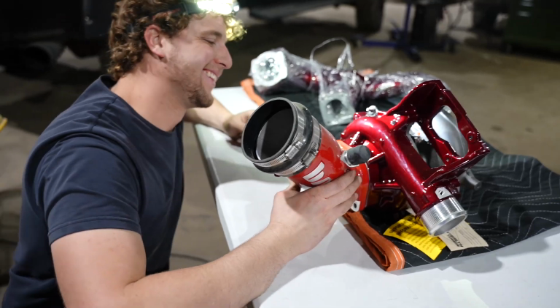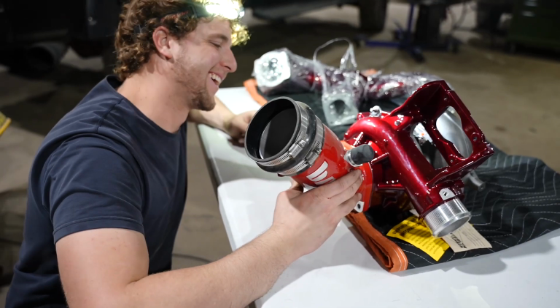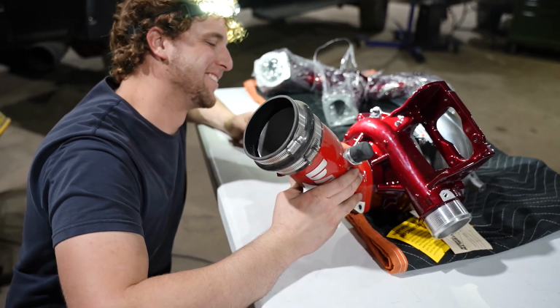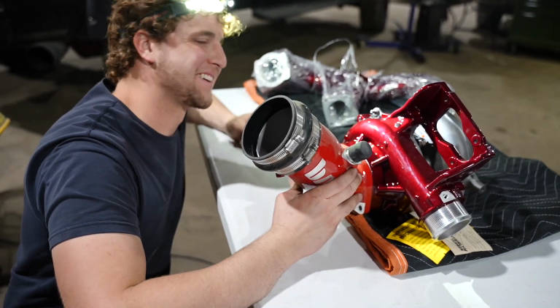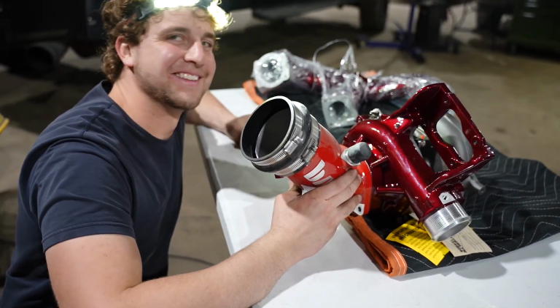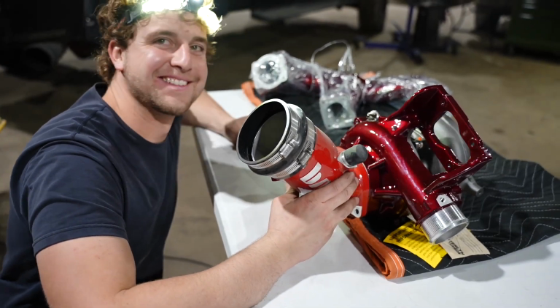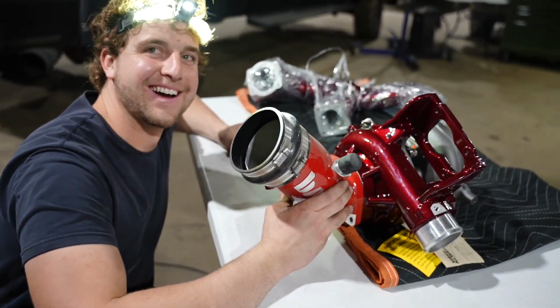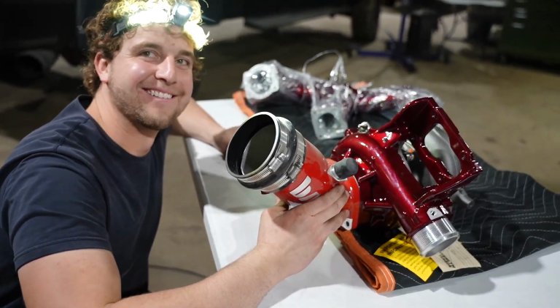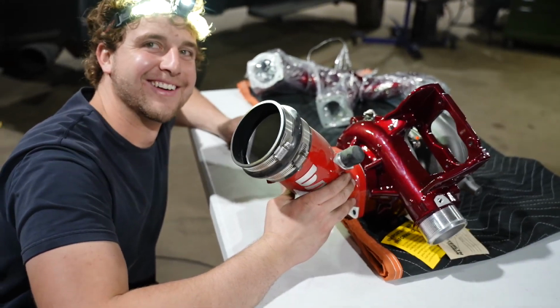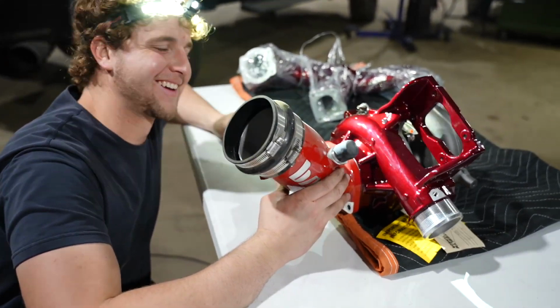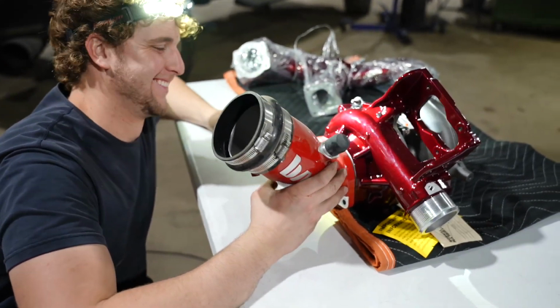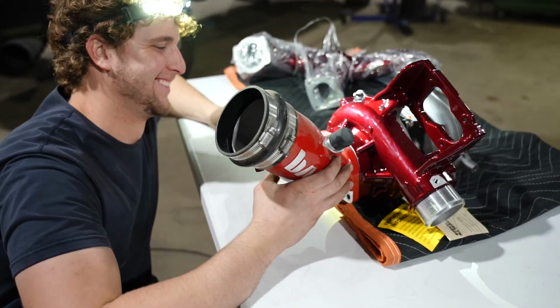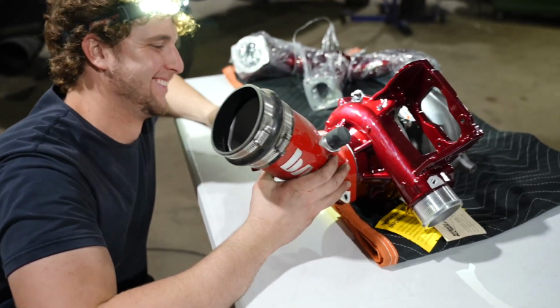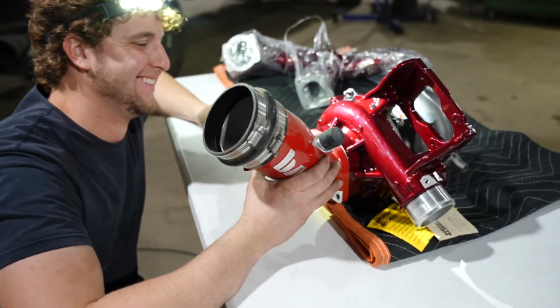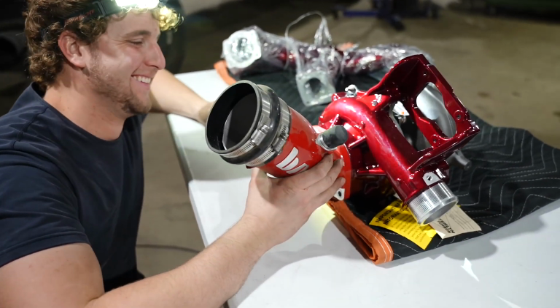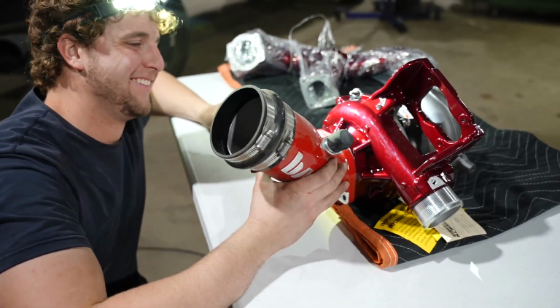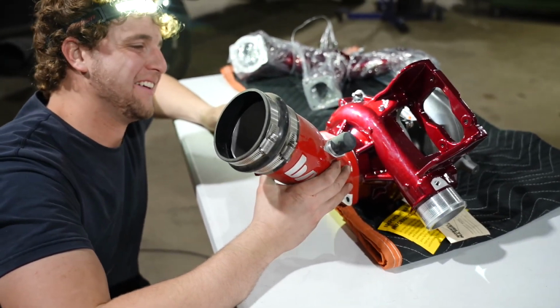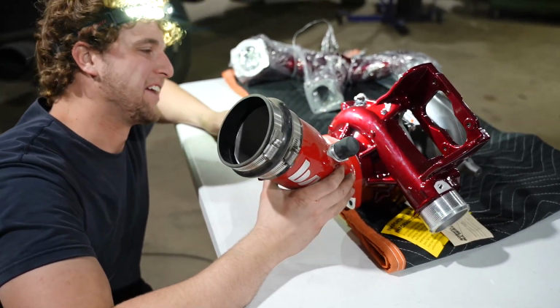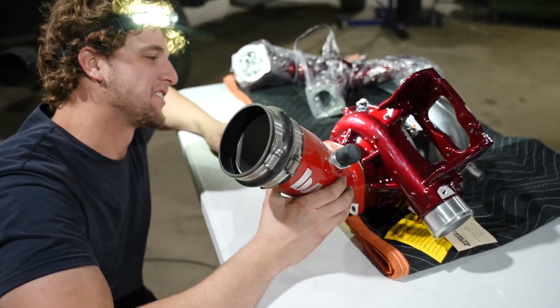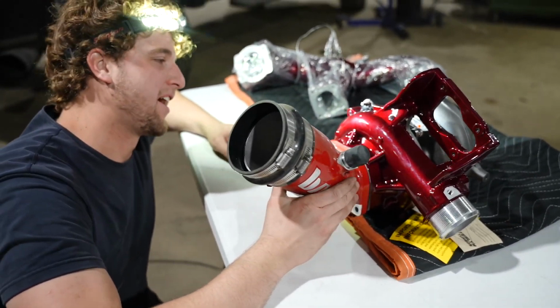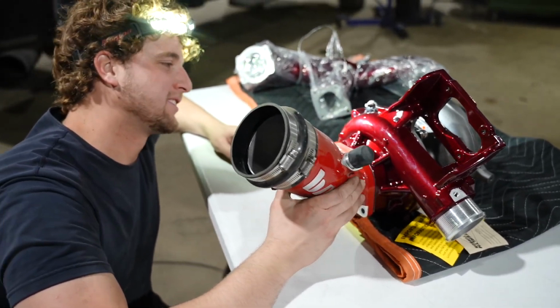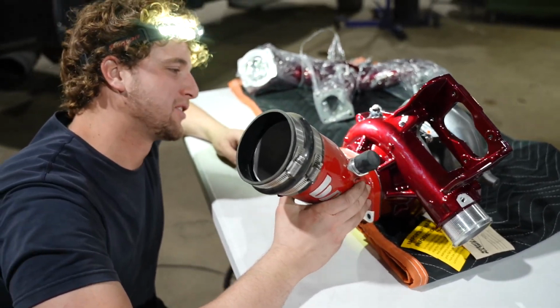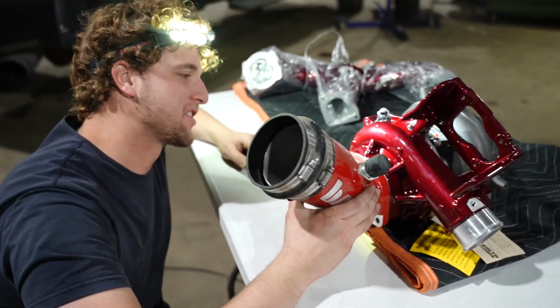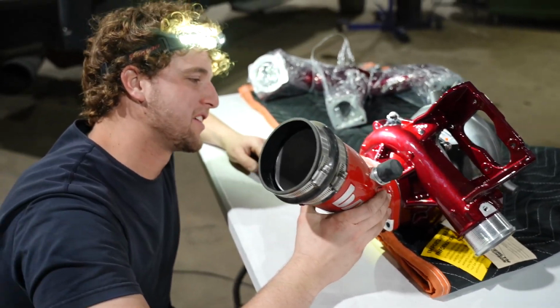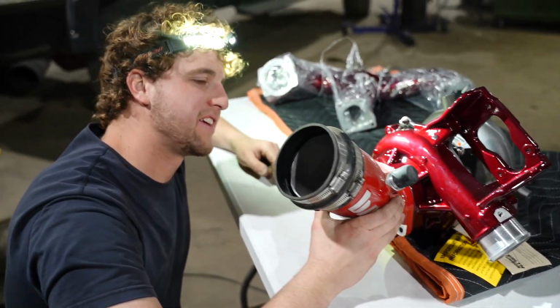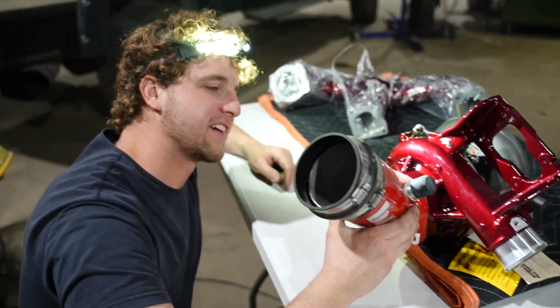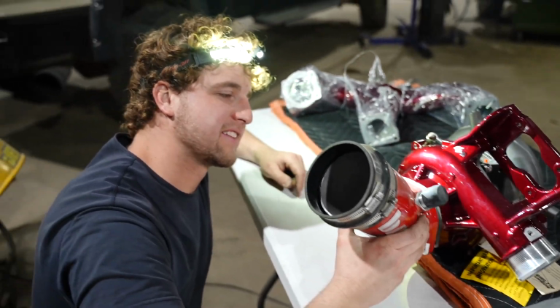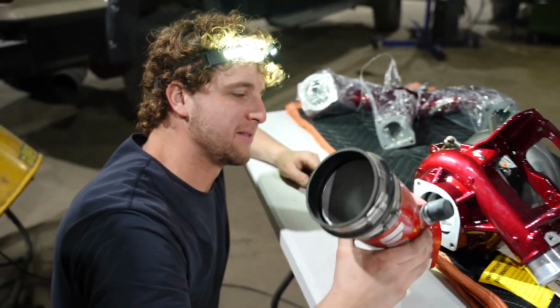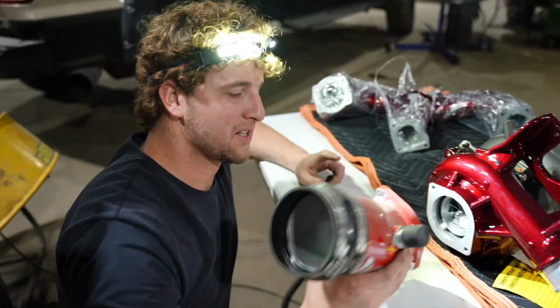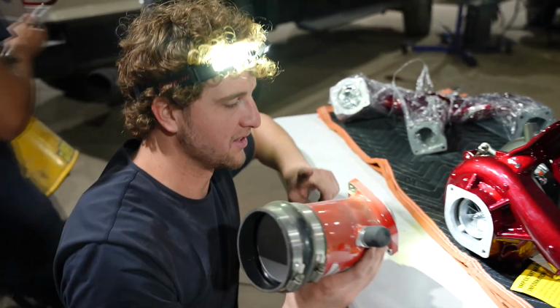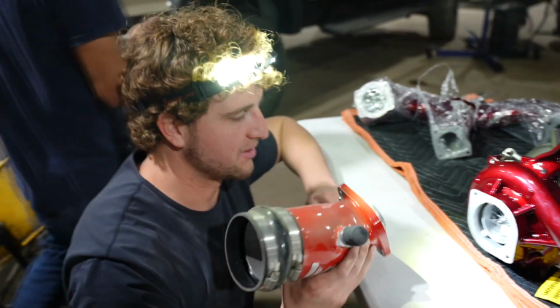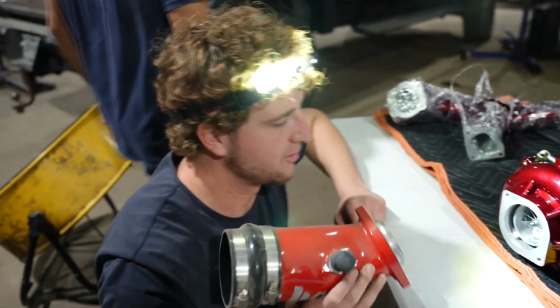Those colors do not work. That's all right. Unfortunately, you can't see much of this pedal.